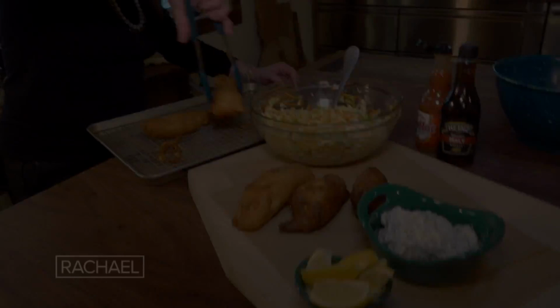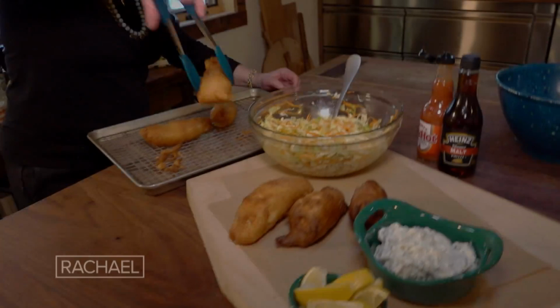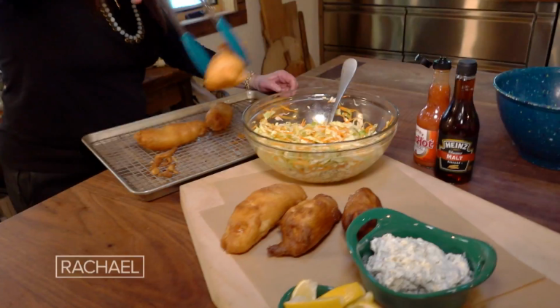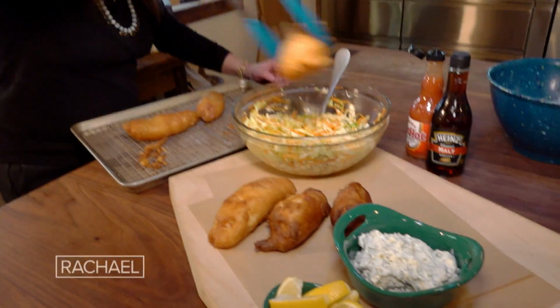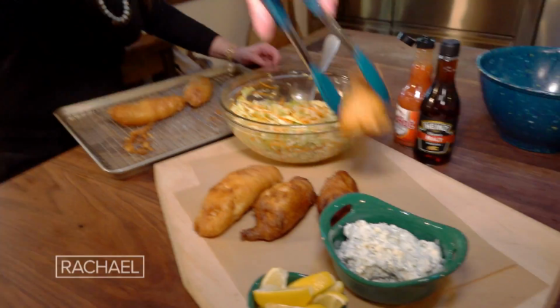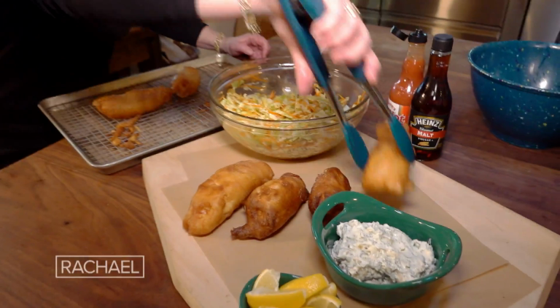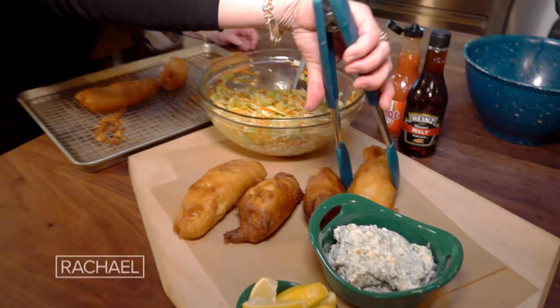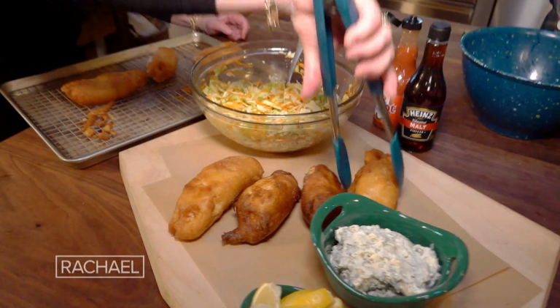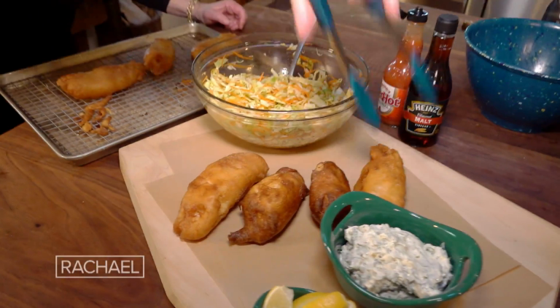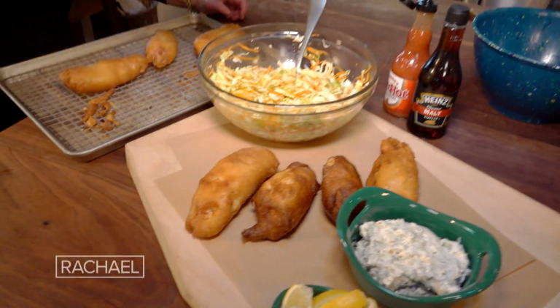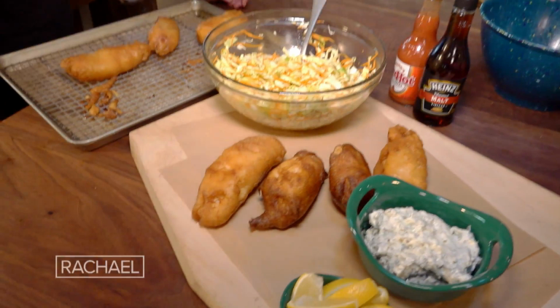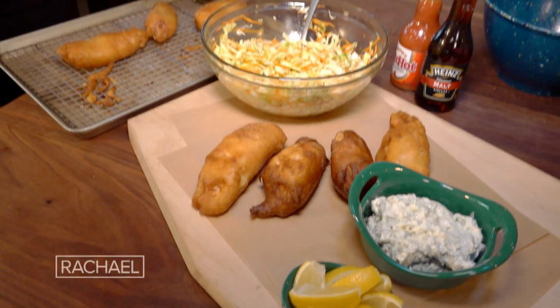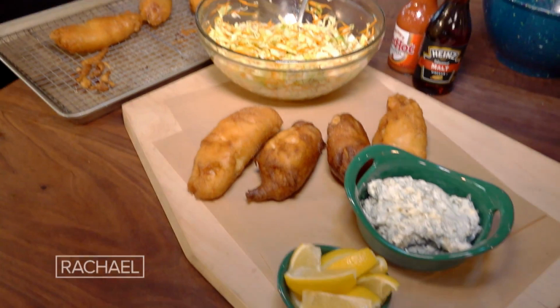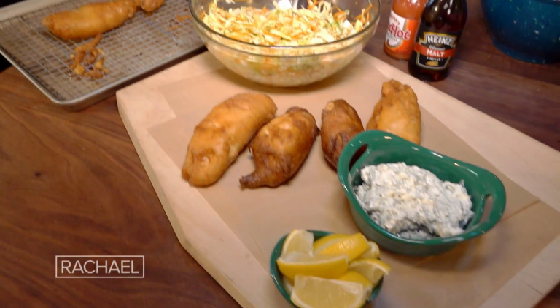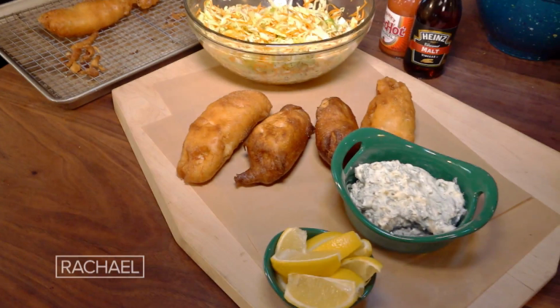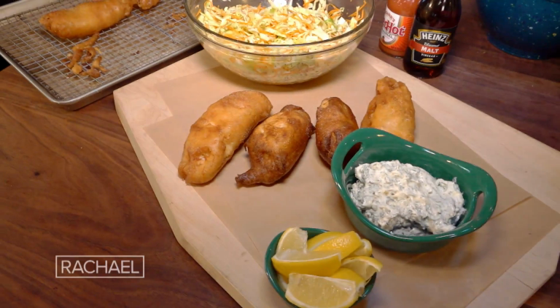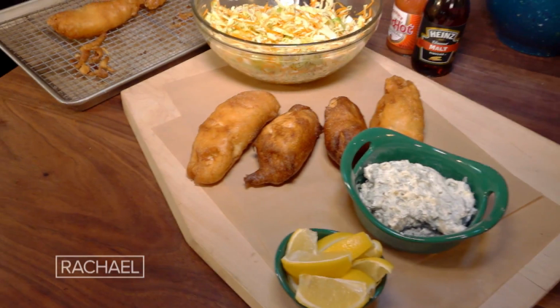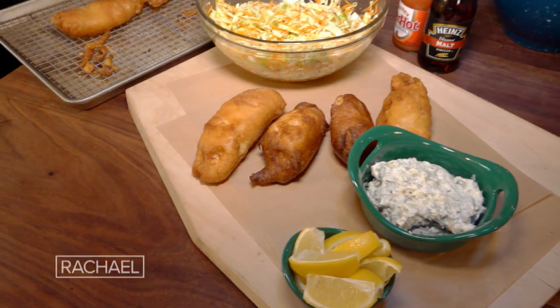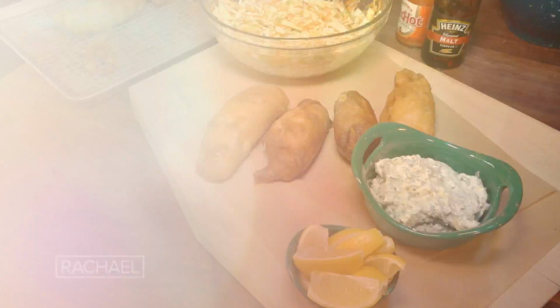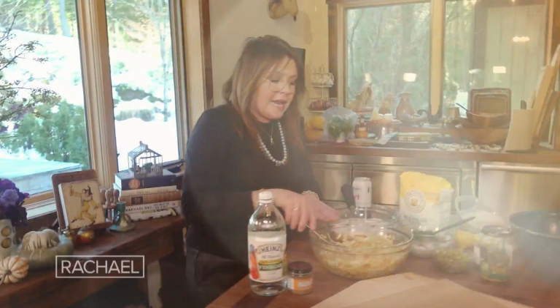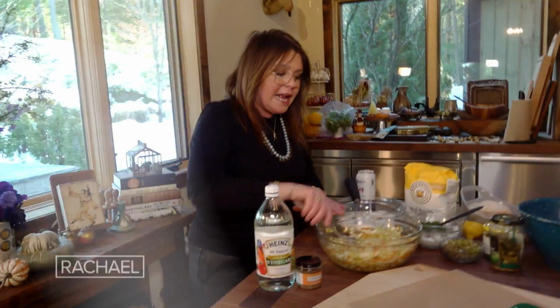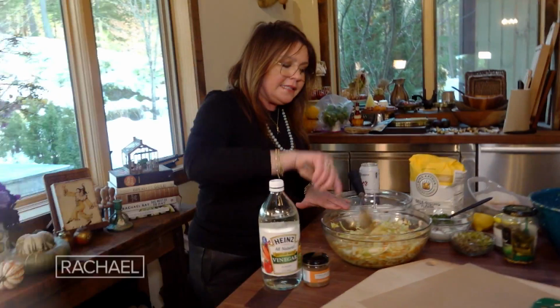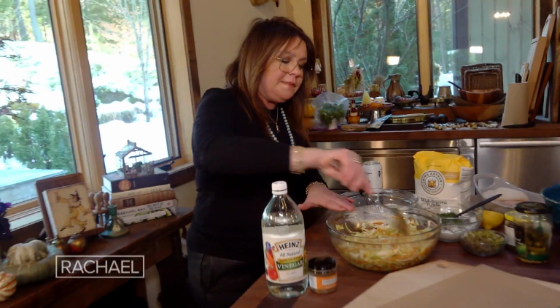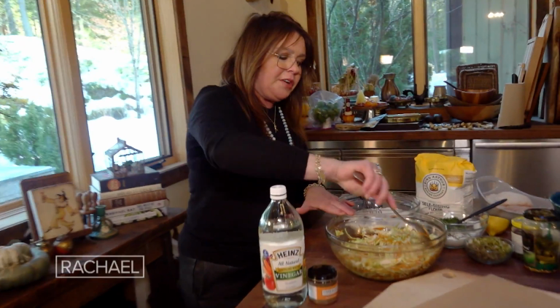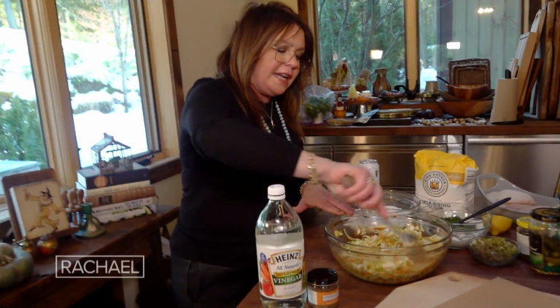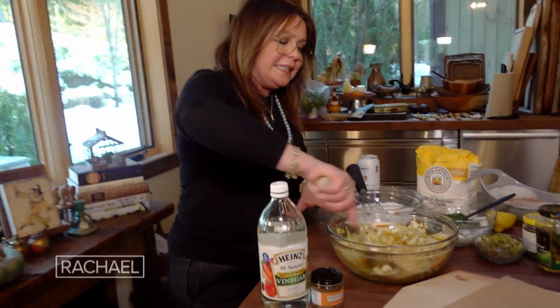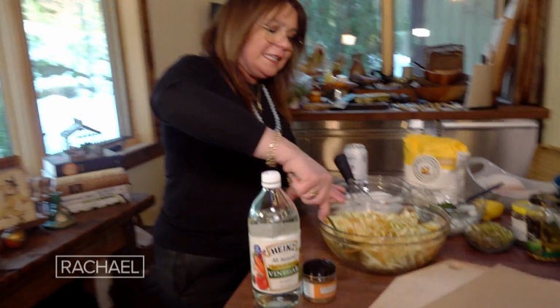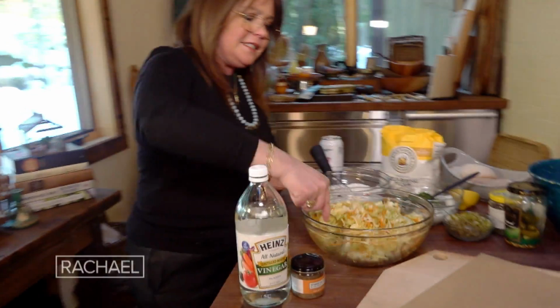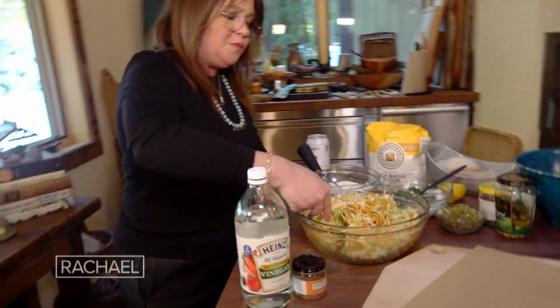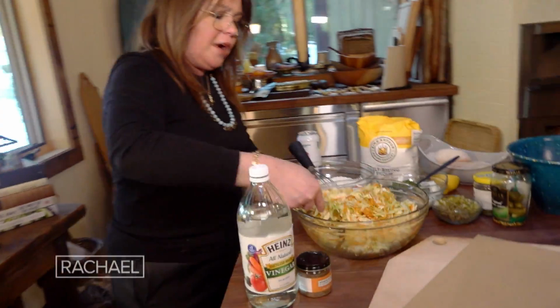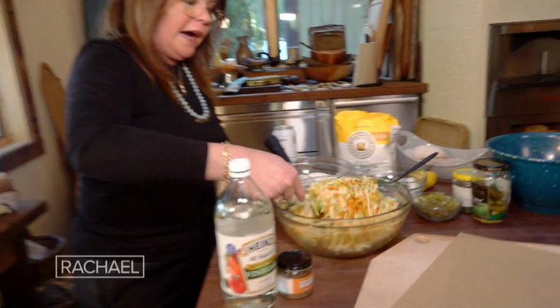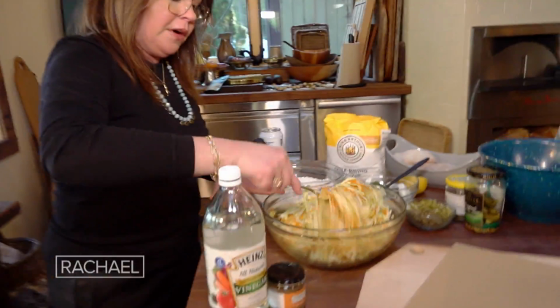Beer battered fish and some oil and vinegar slaw — it has to marinate at least one hour.